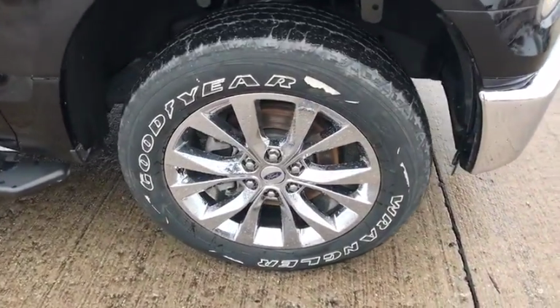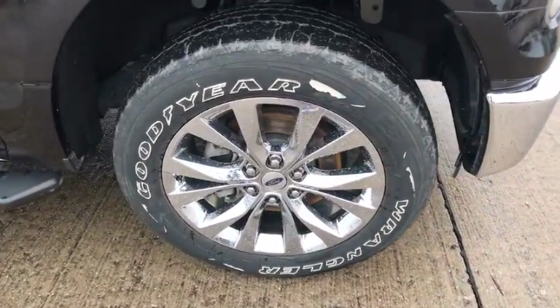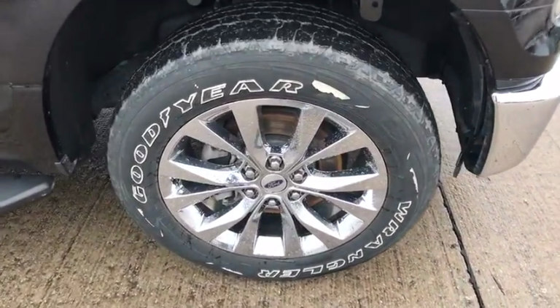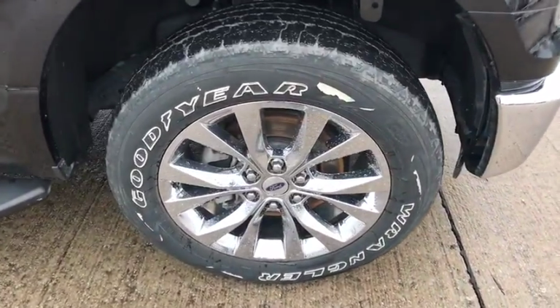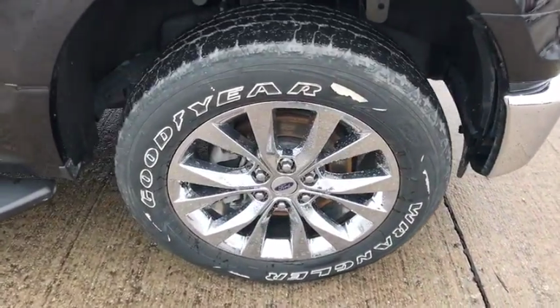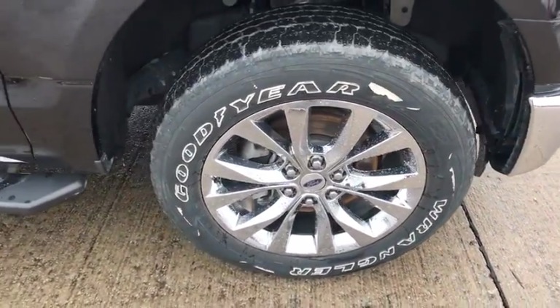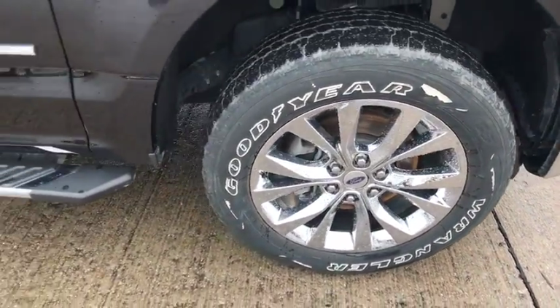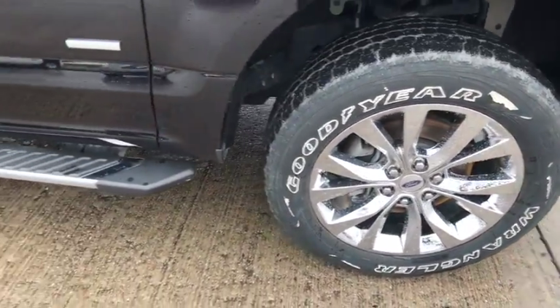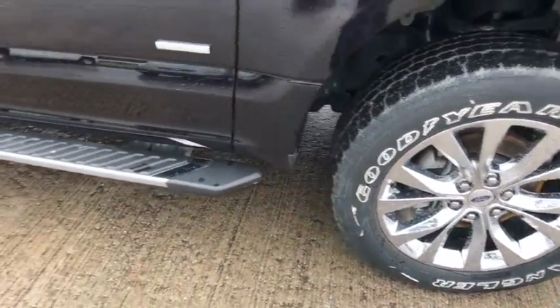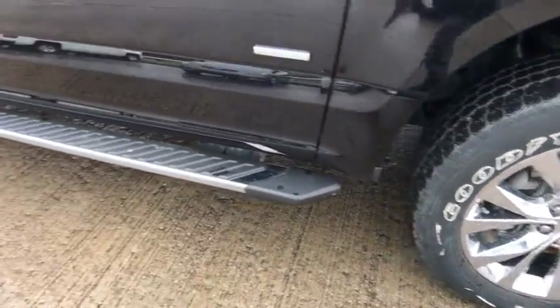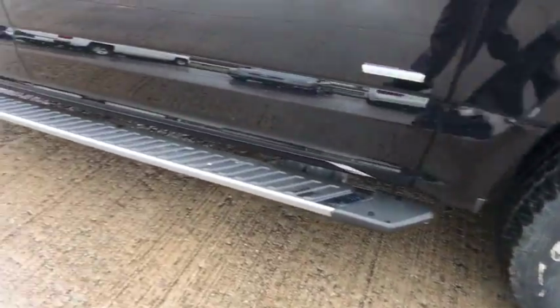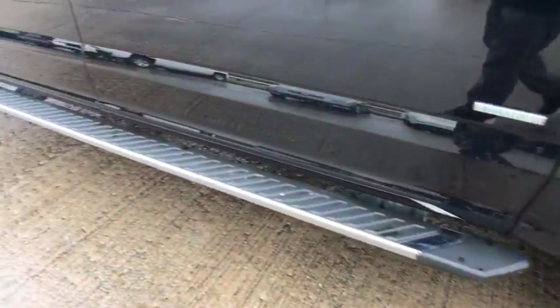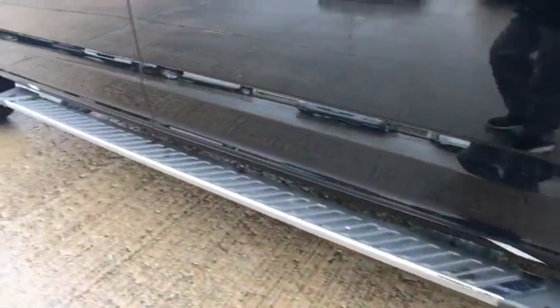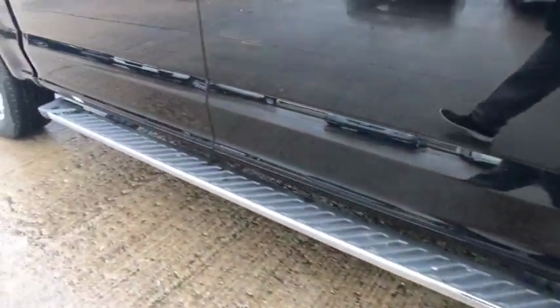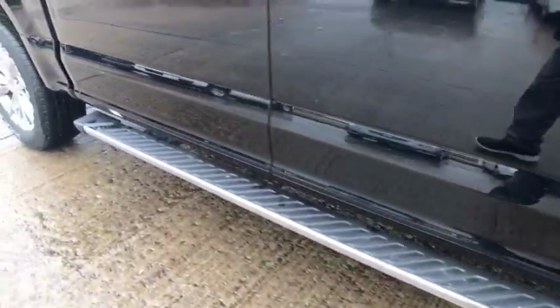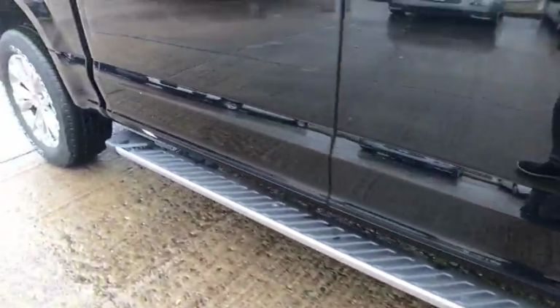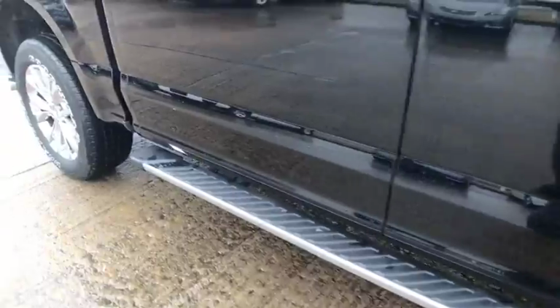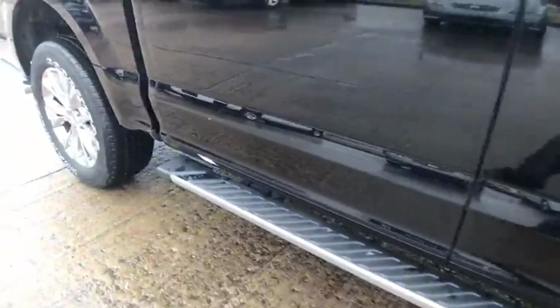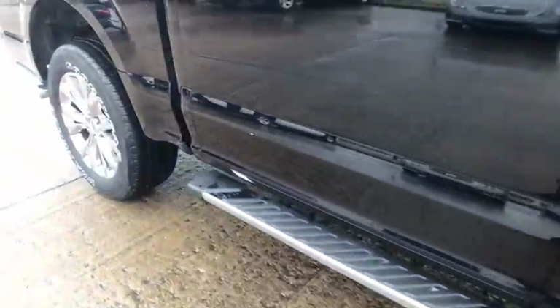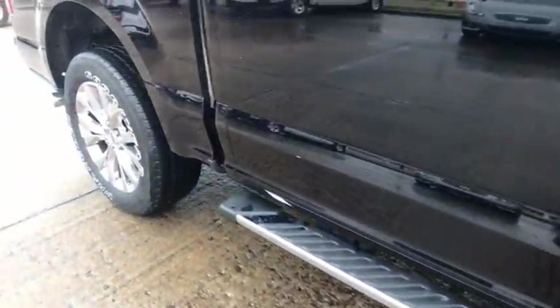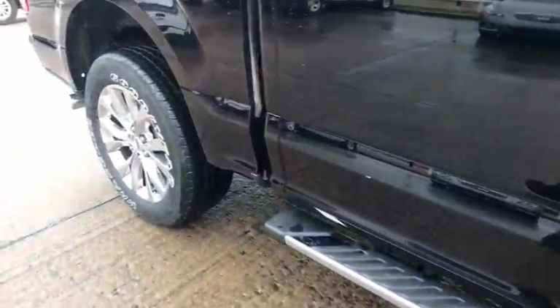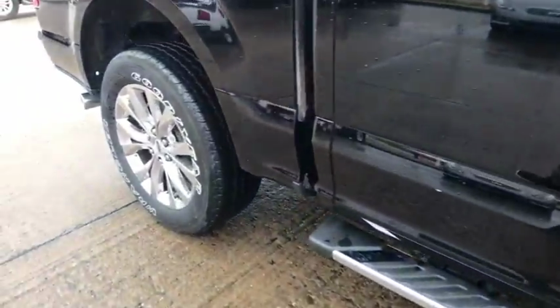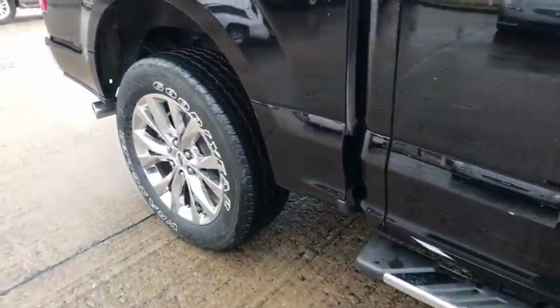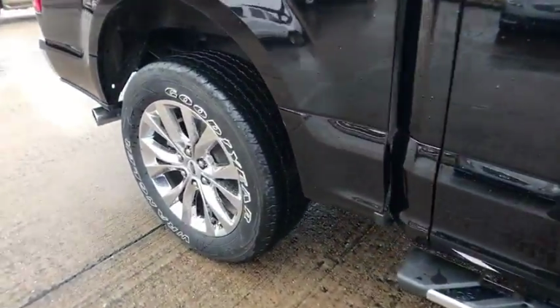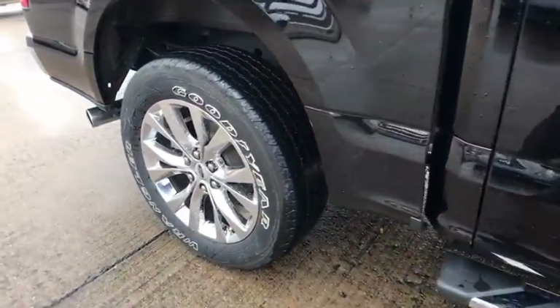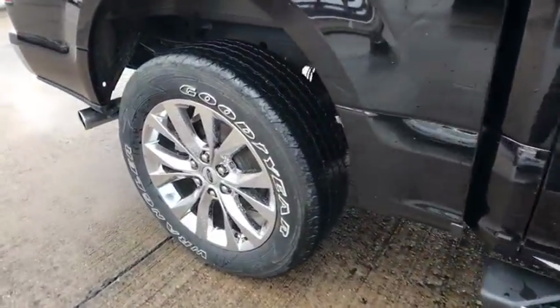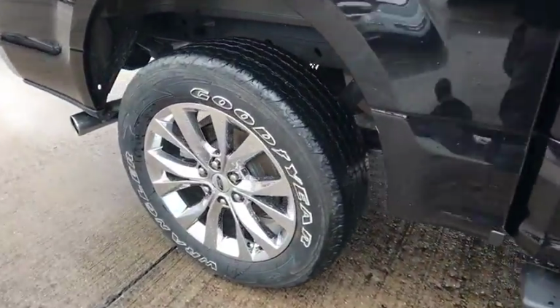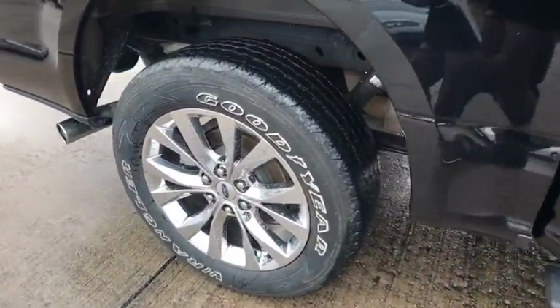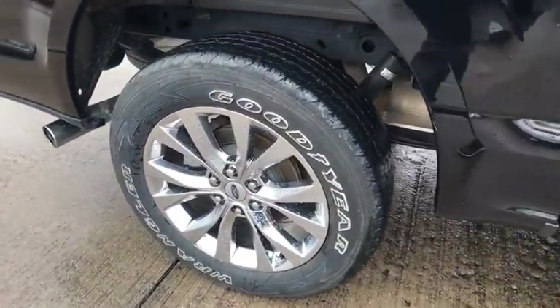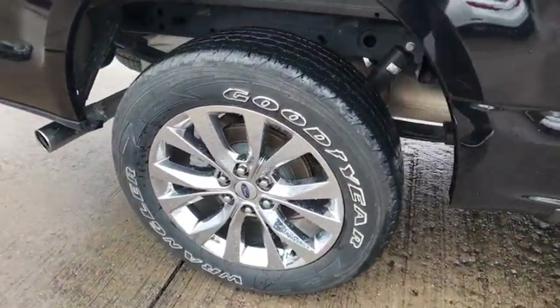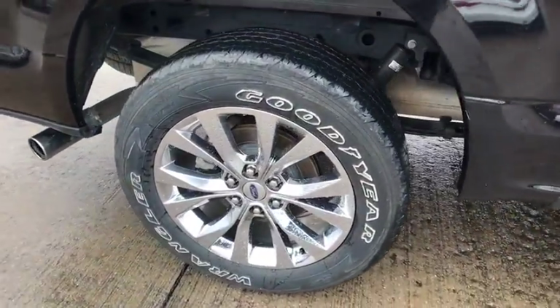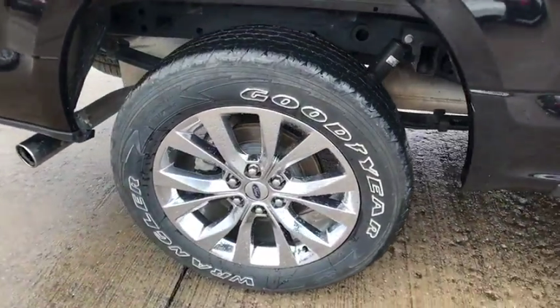Tinted glass, black door handles, four-piece floor mat set, power rear window sunshade.